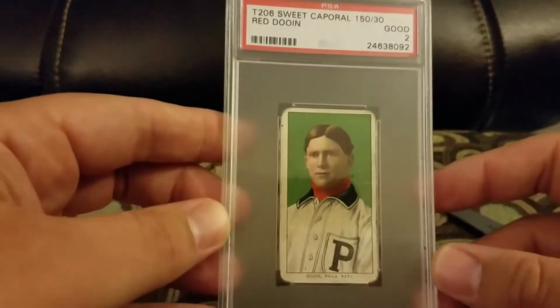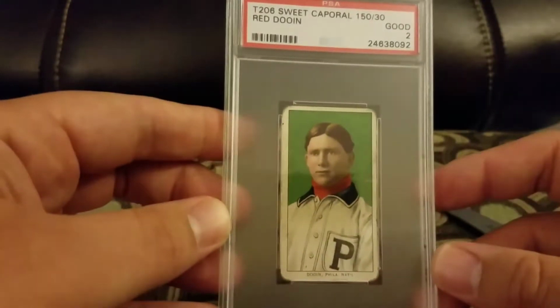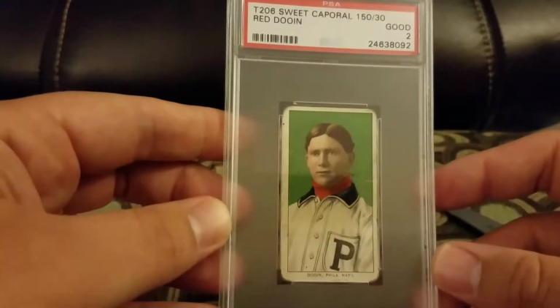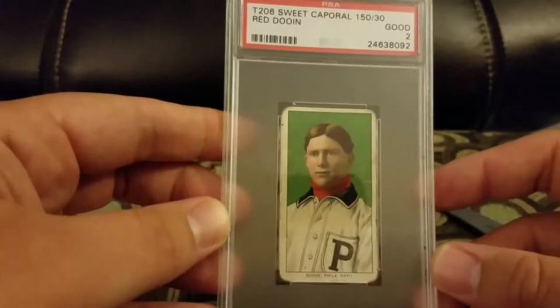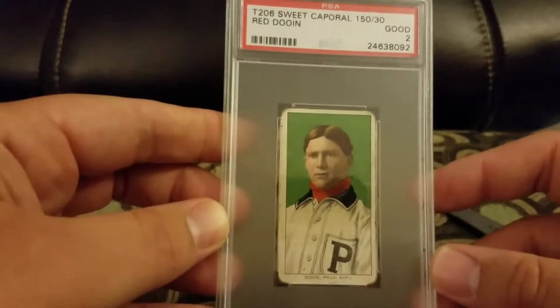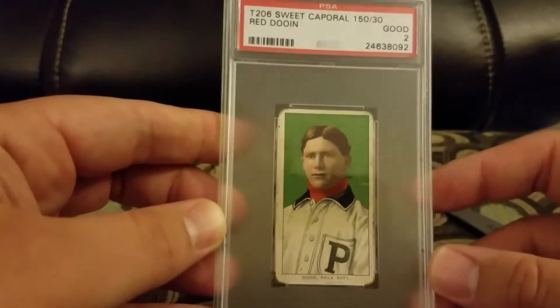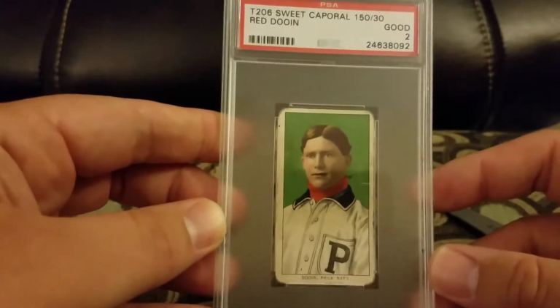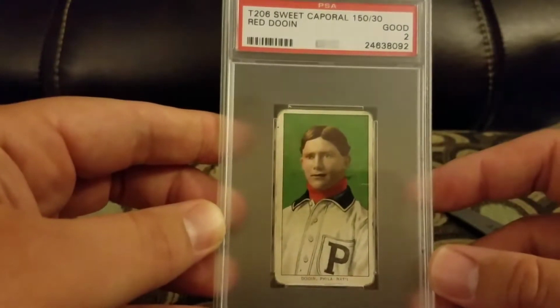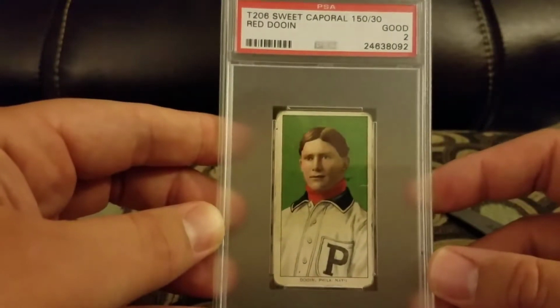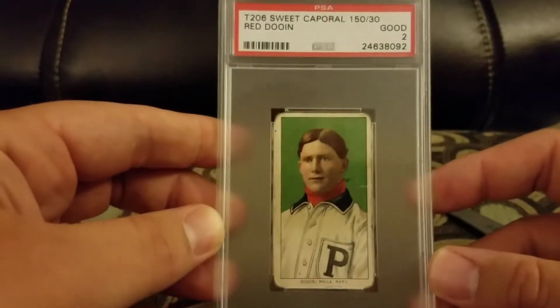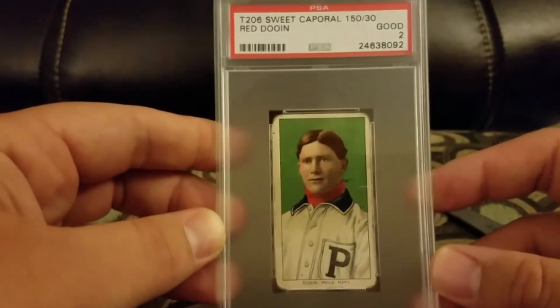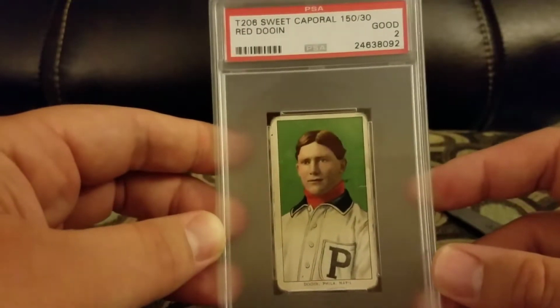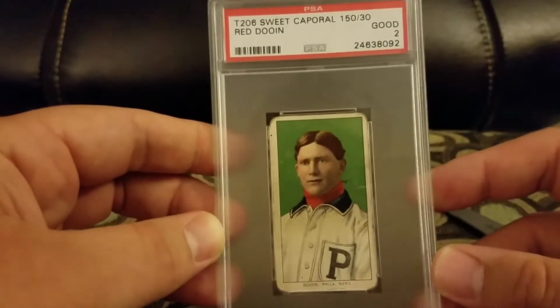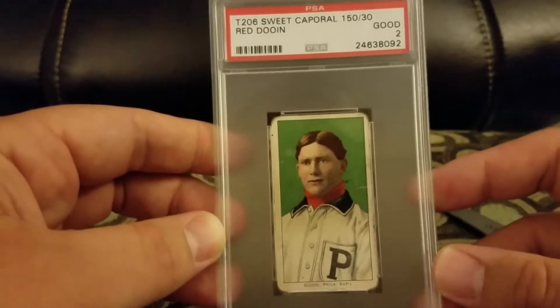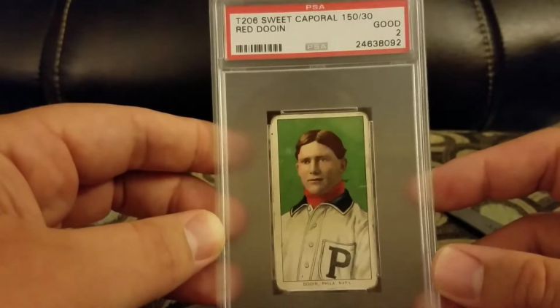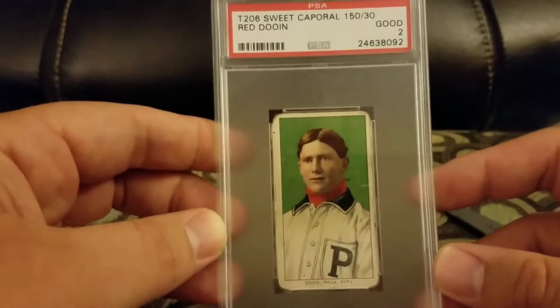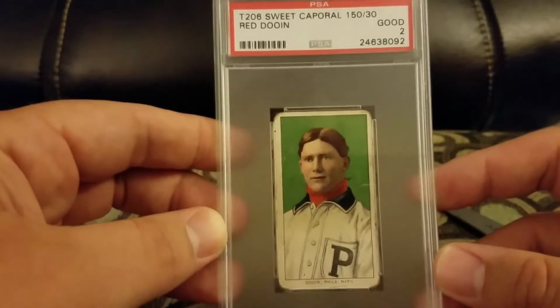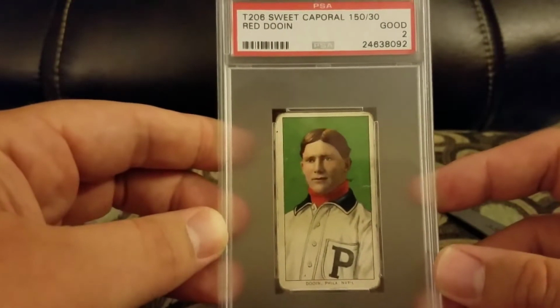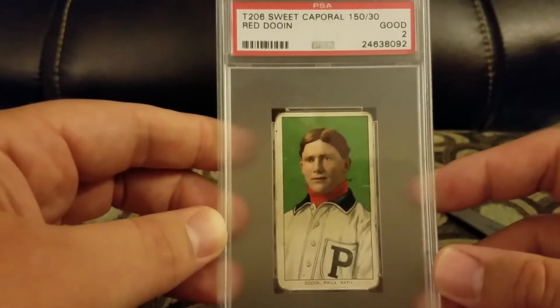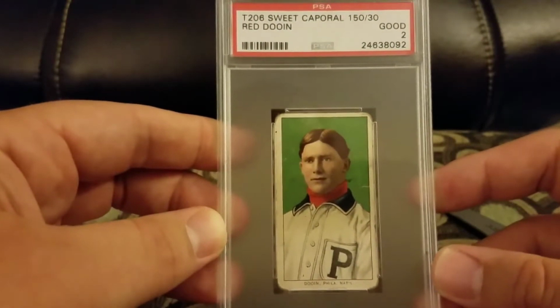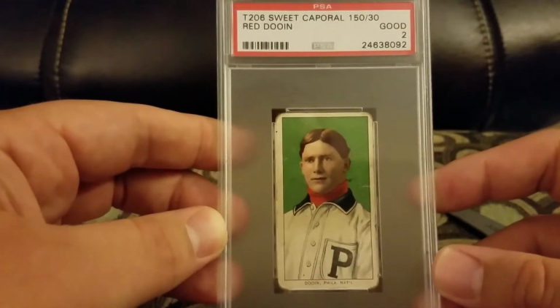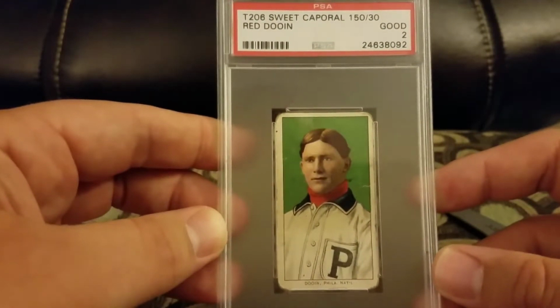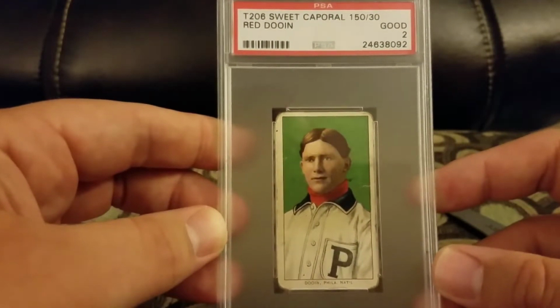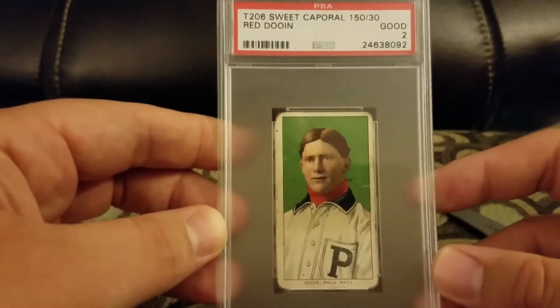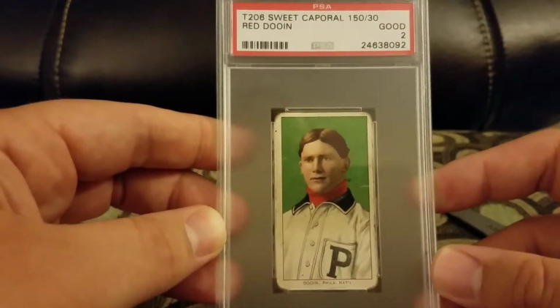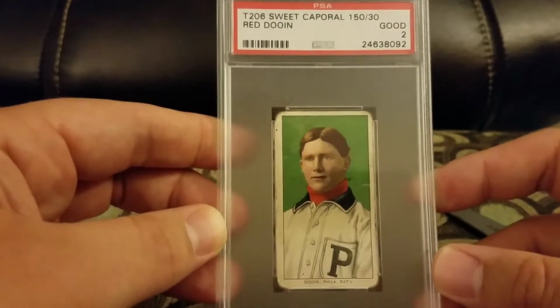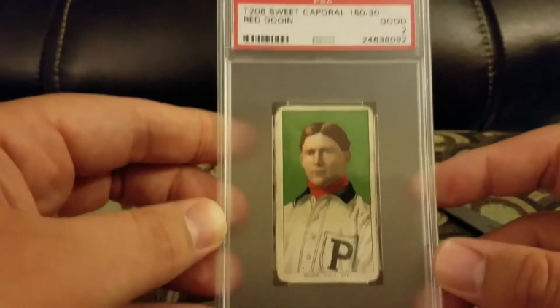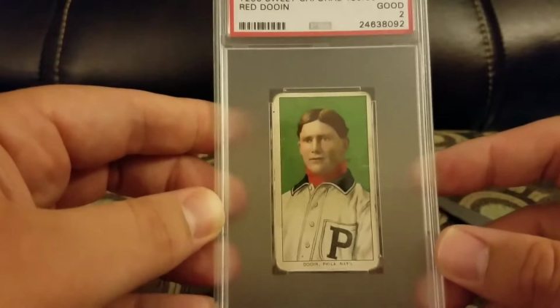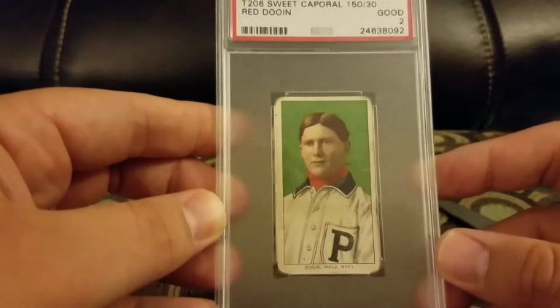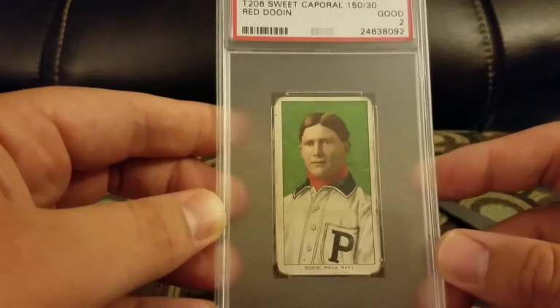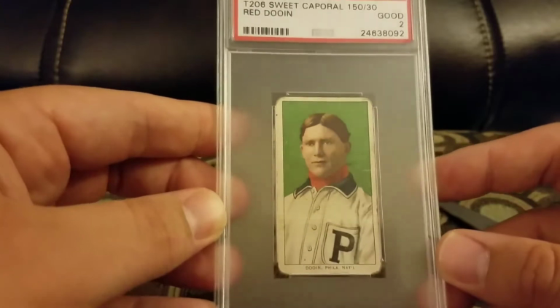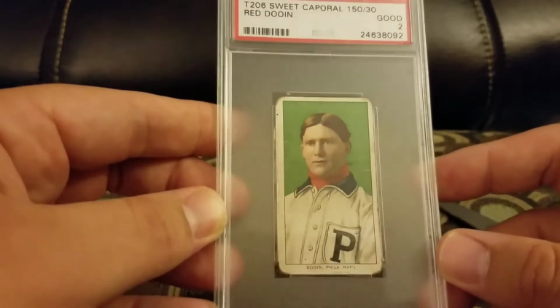And then I got a Red Dooney, a Sweet Corporal 150-30 back and a 2.